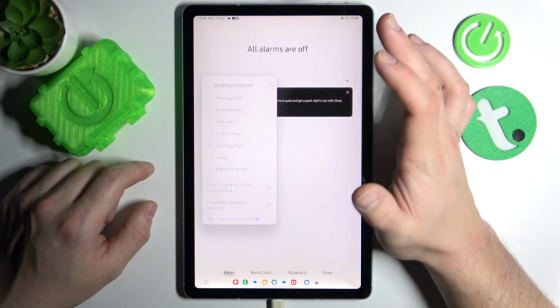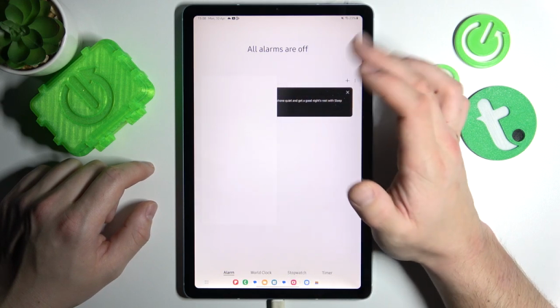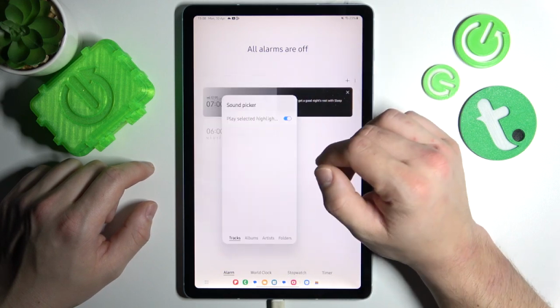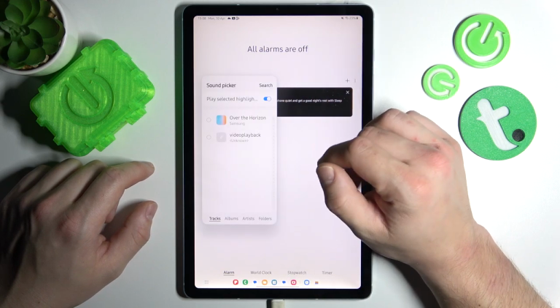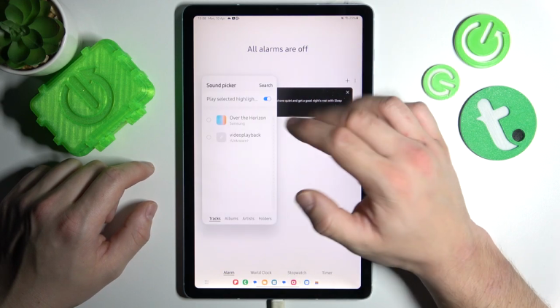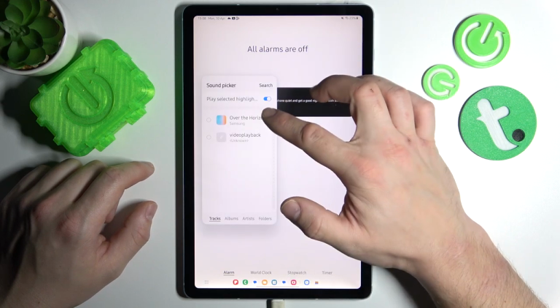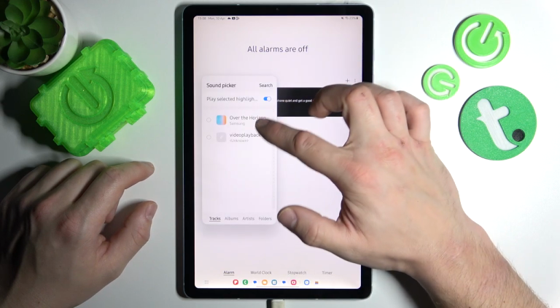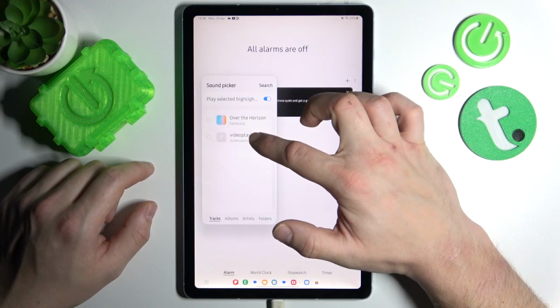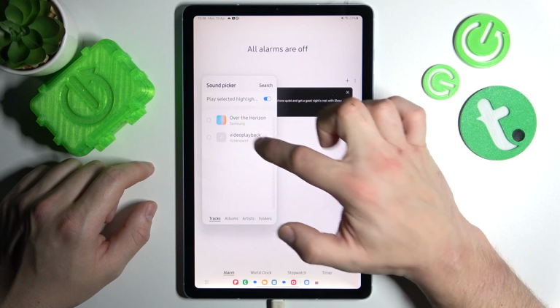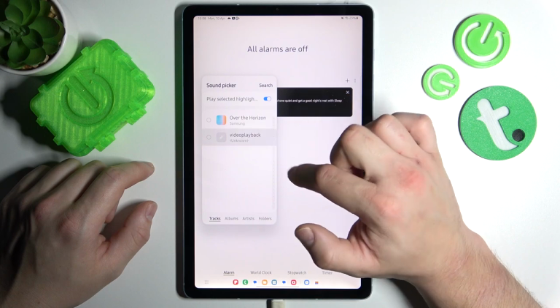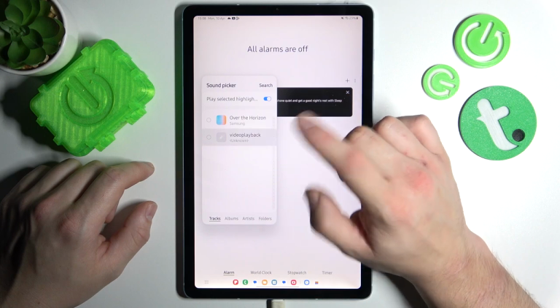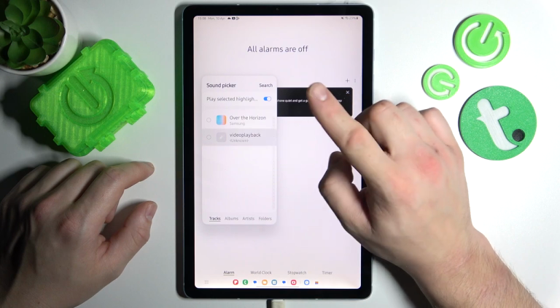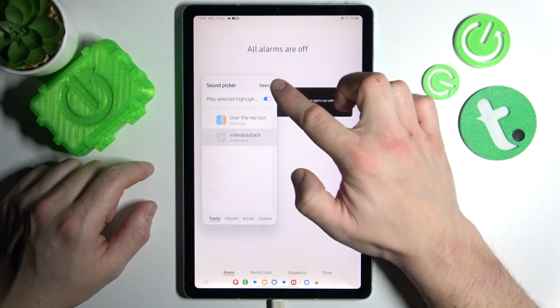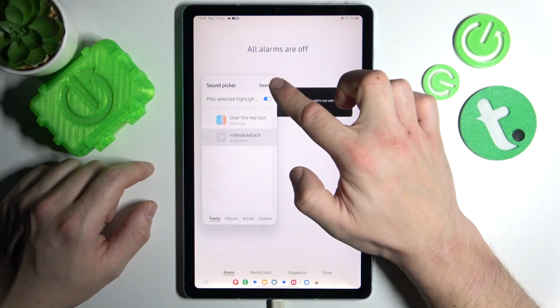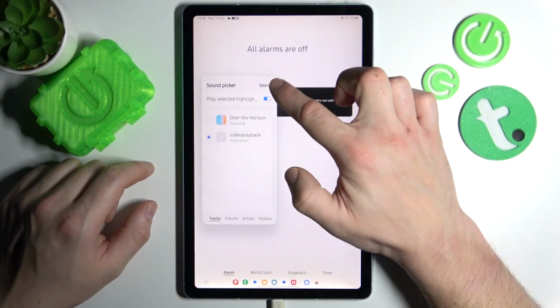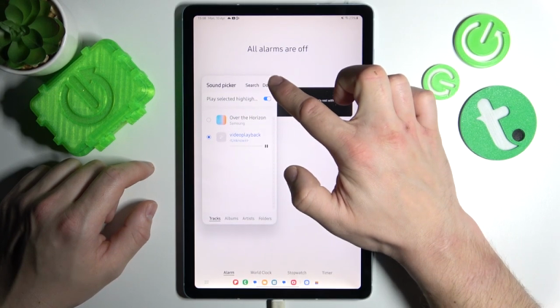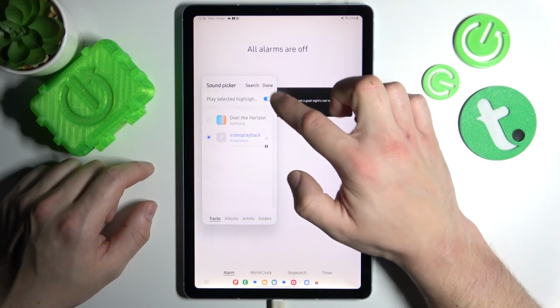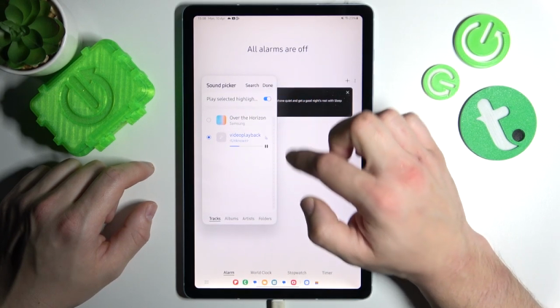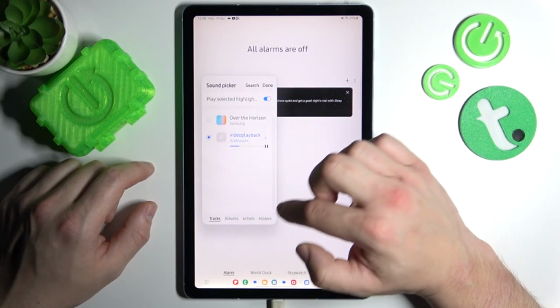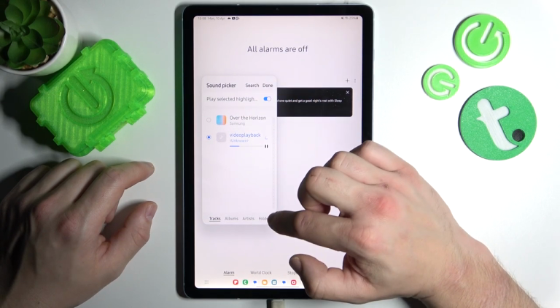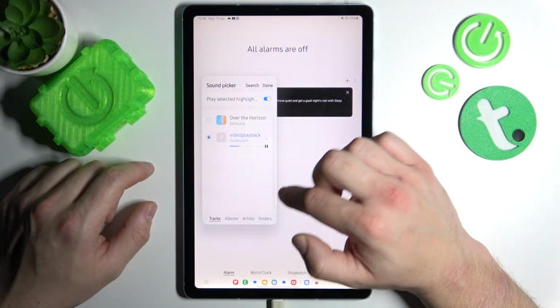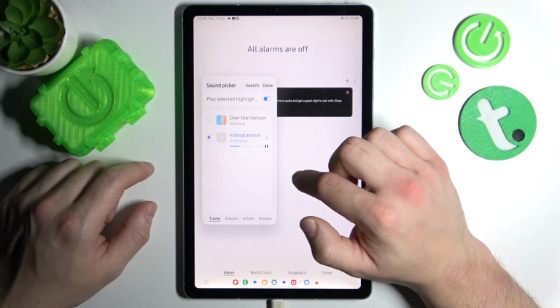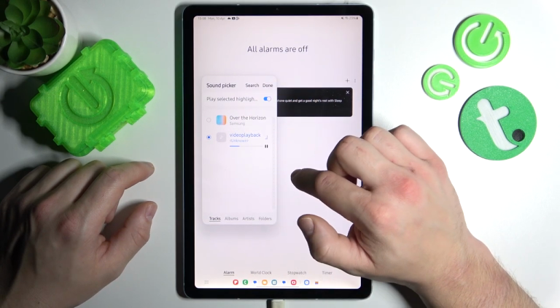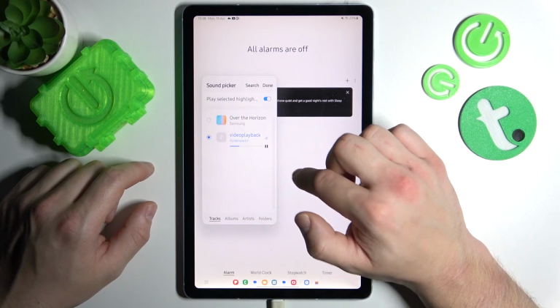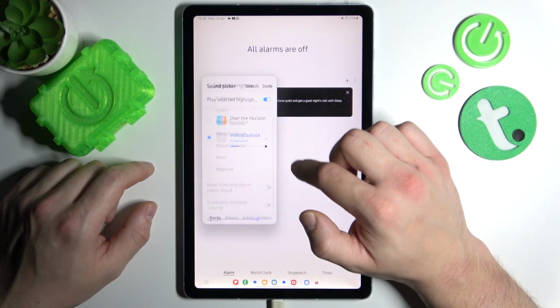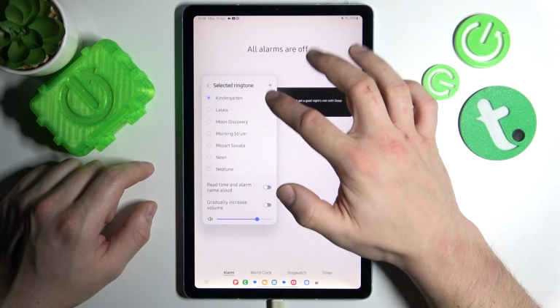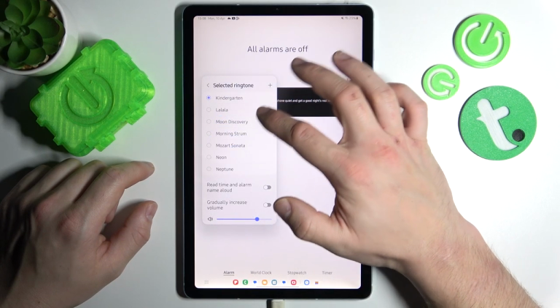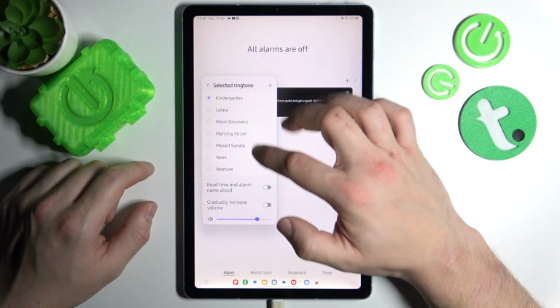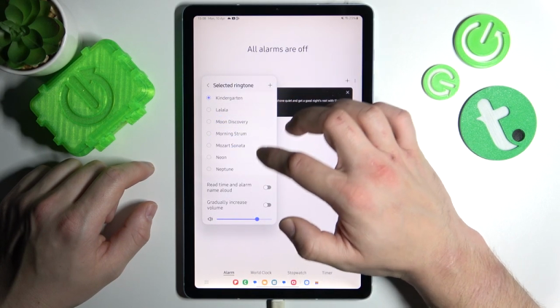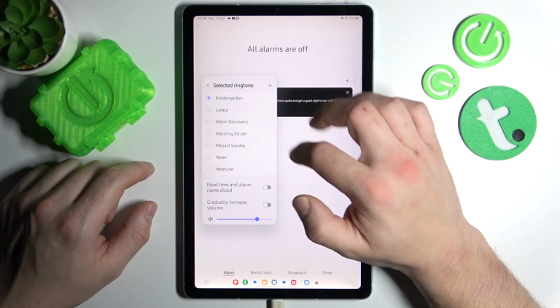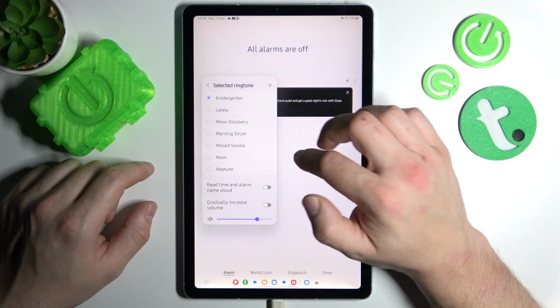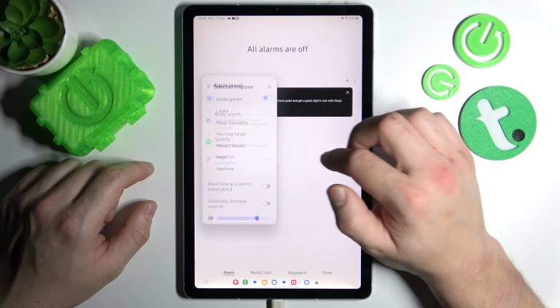Or select your custom sound by tapping the plus in this corner. Tap done and it's set.